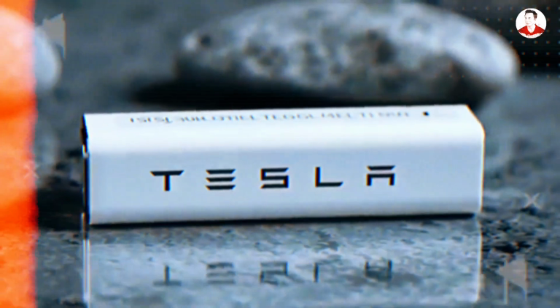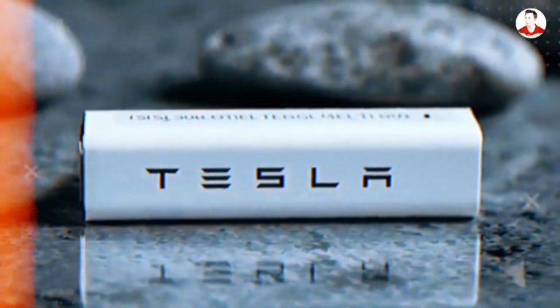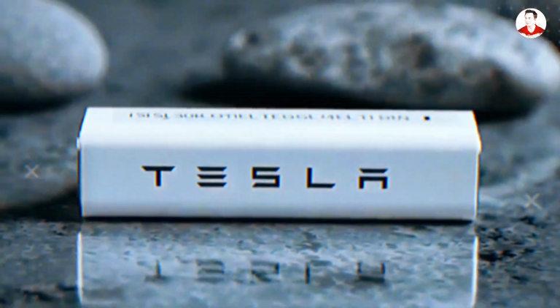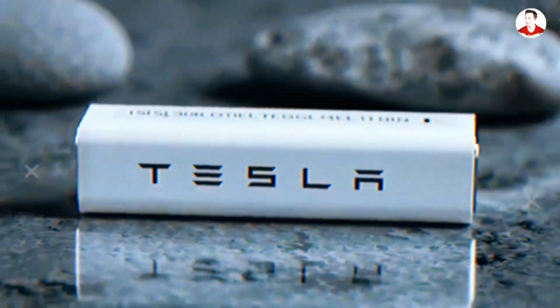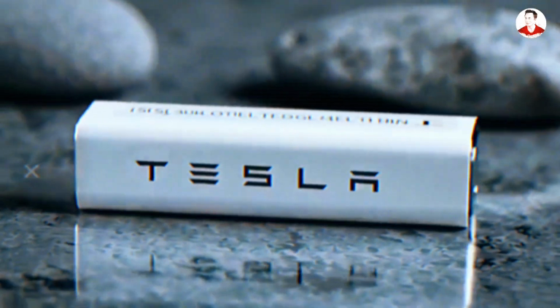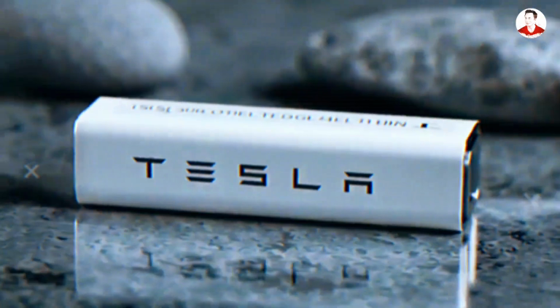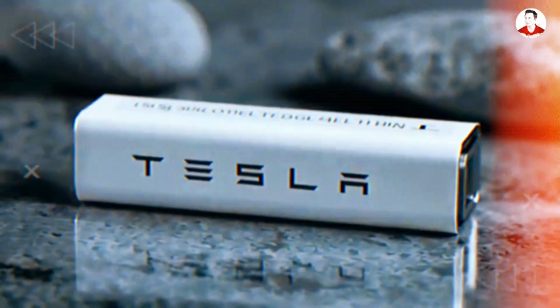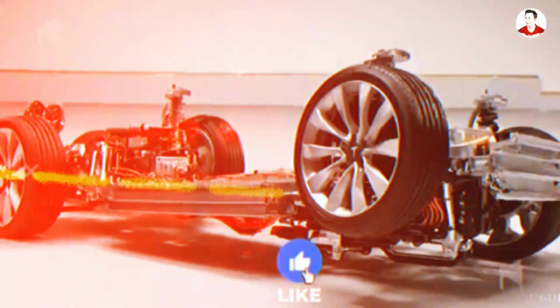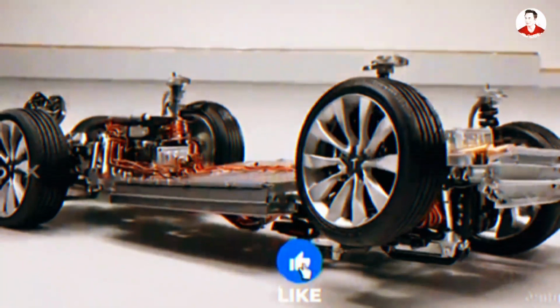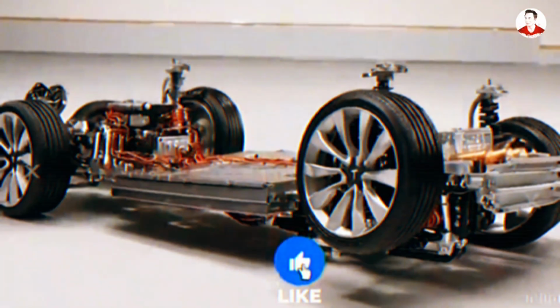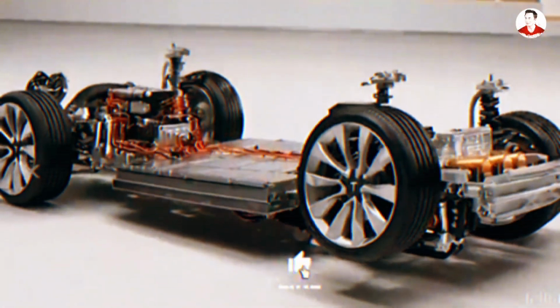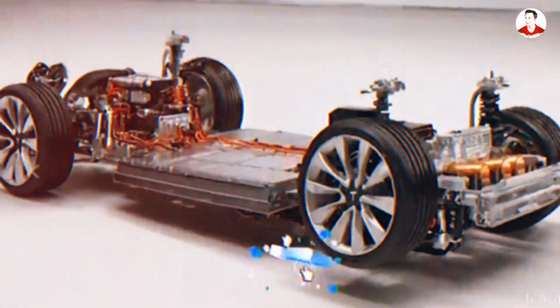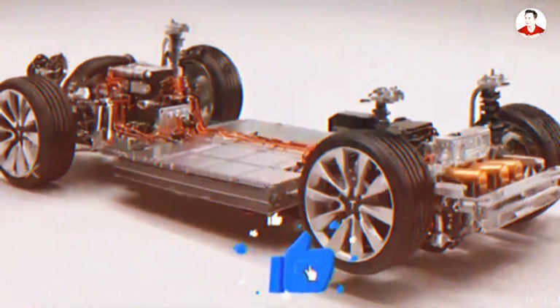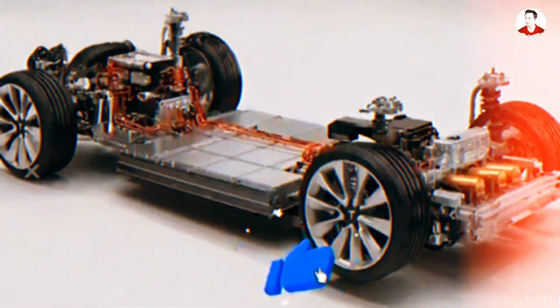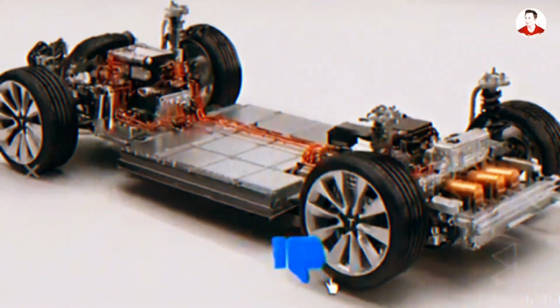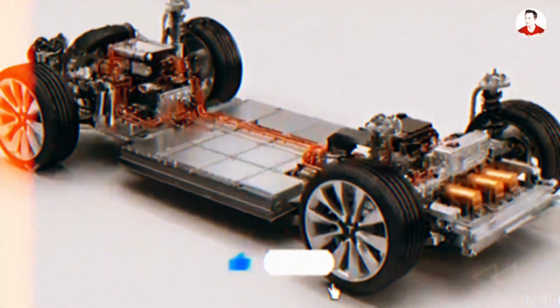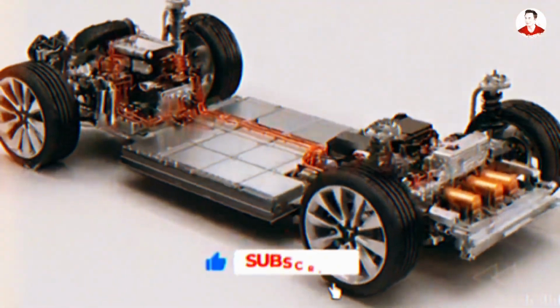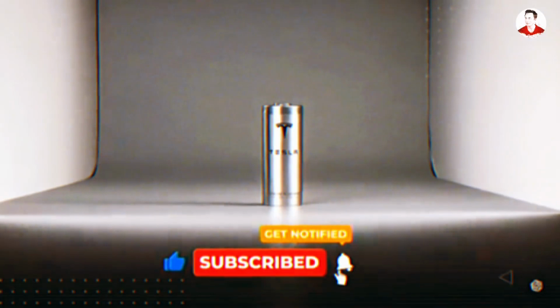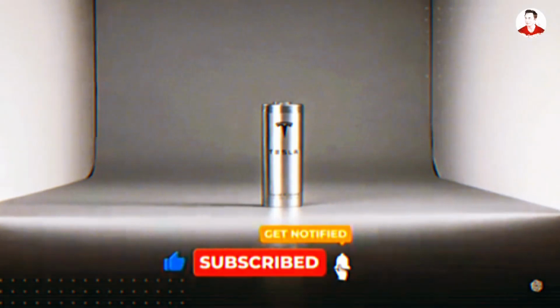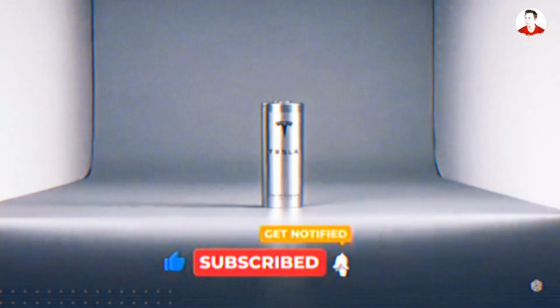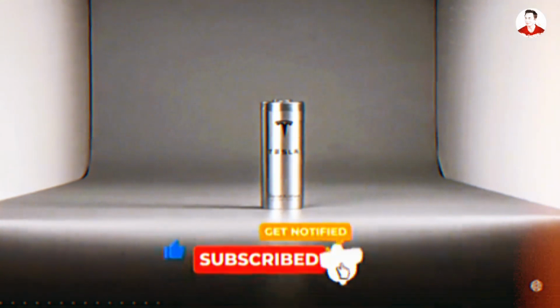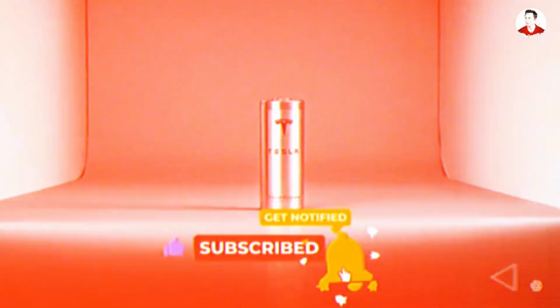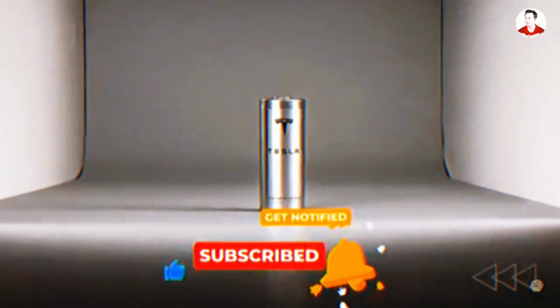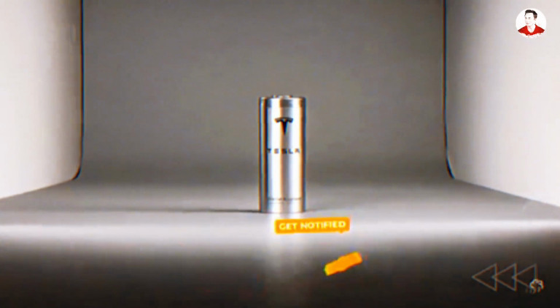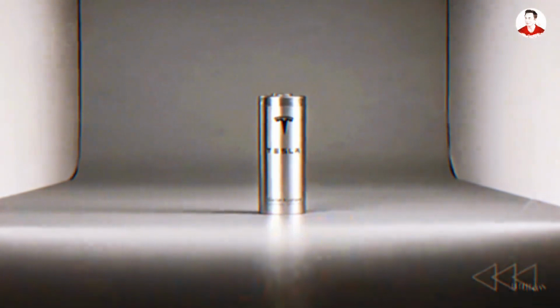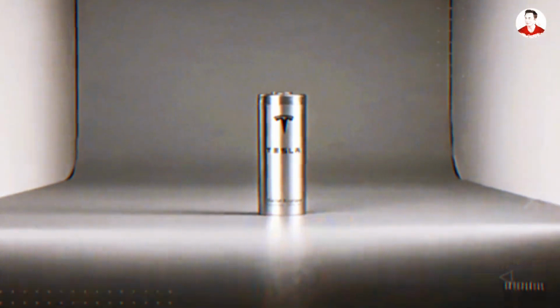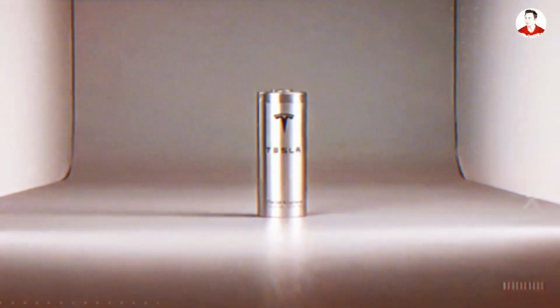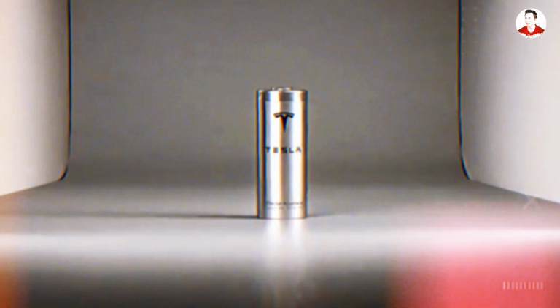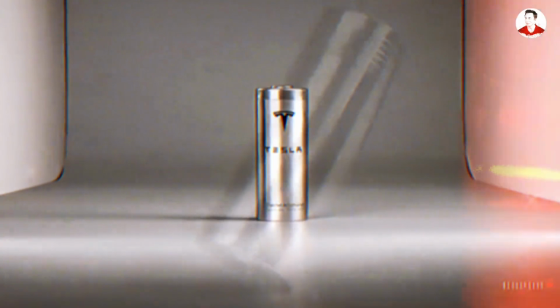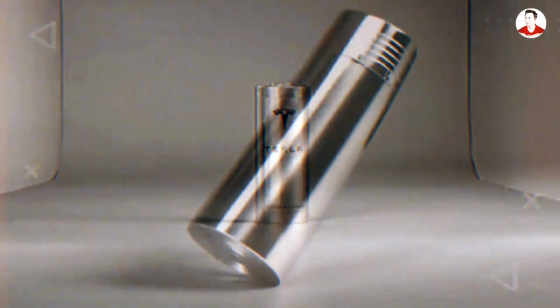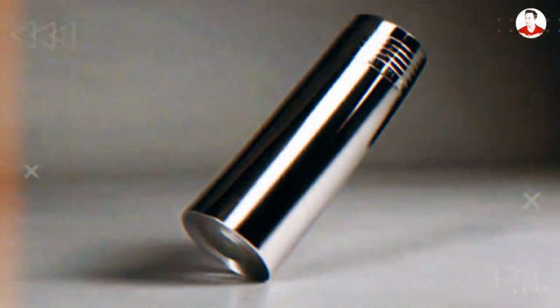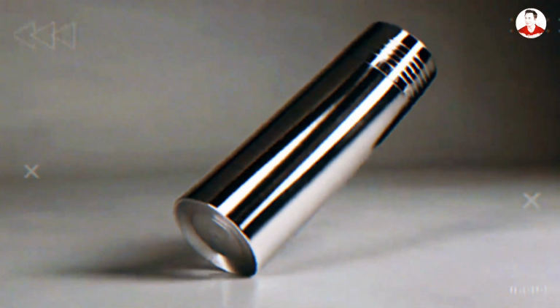Hit that subscribe button and ring the bell so you don't miss the next silent bomb Elon drops on the auto industry.